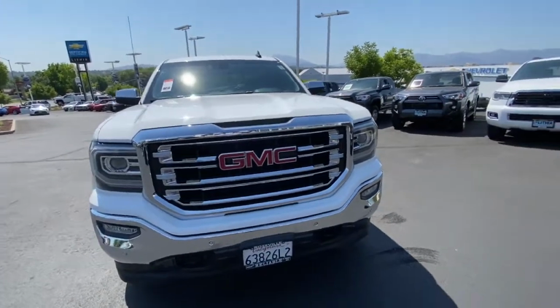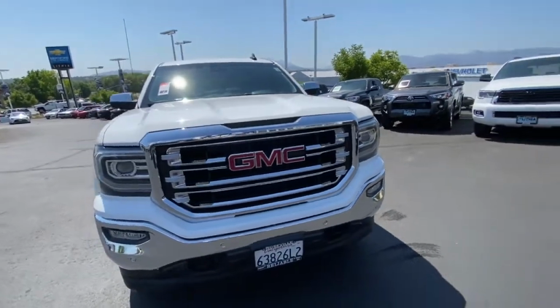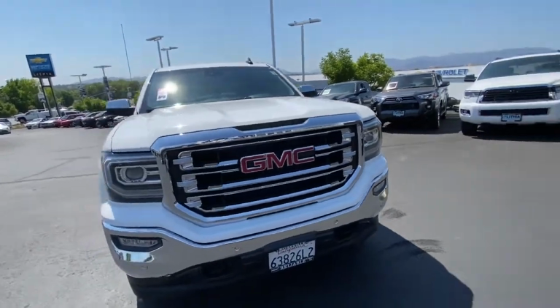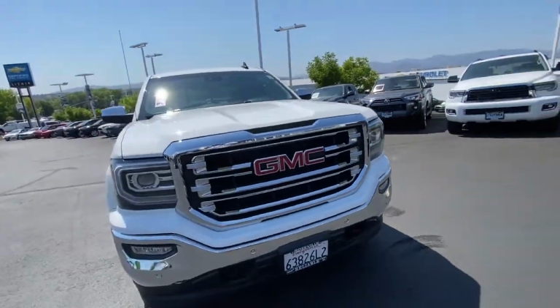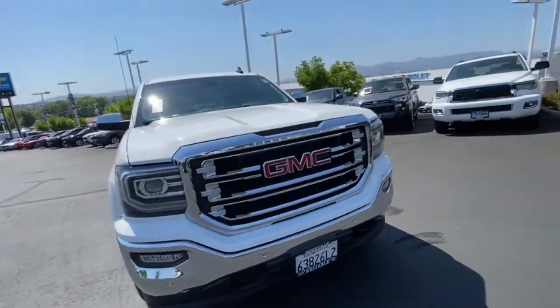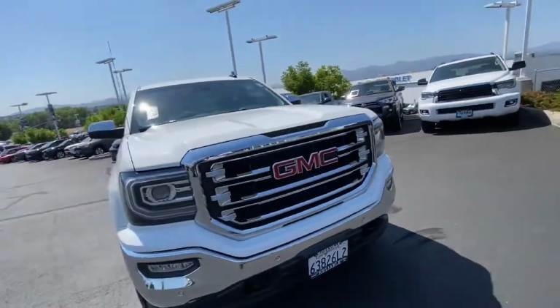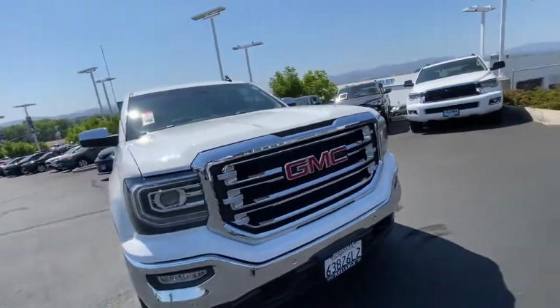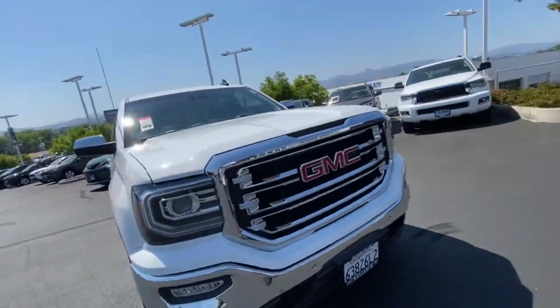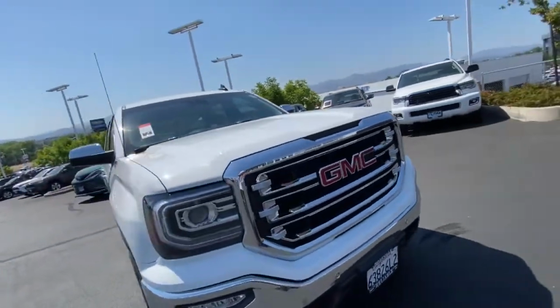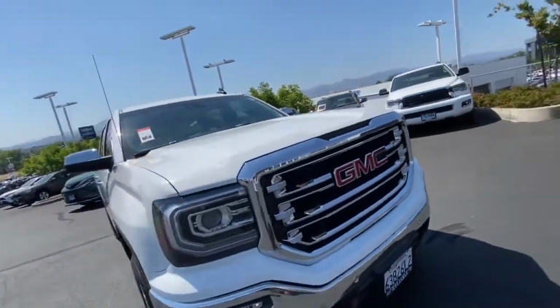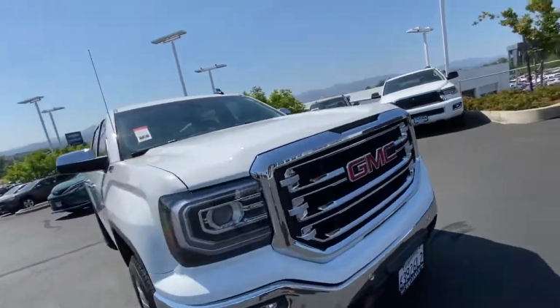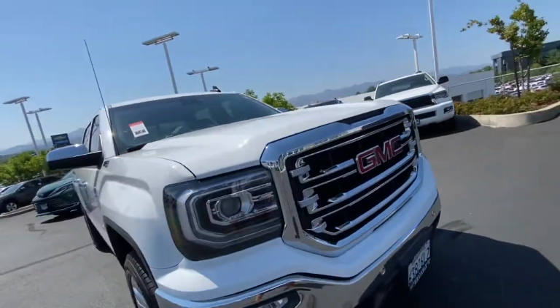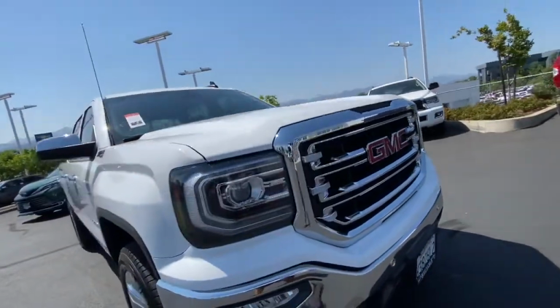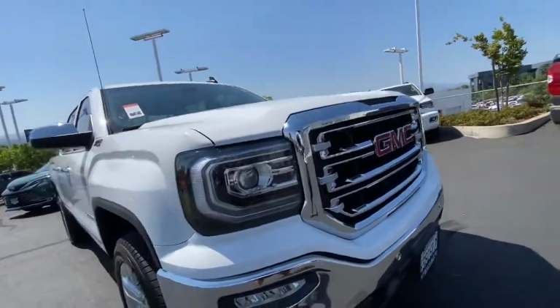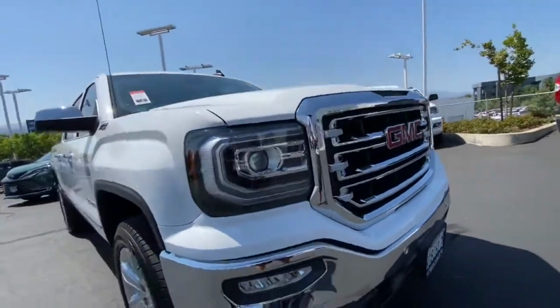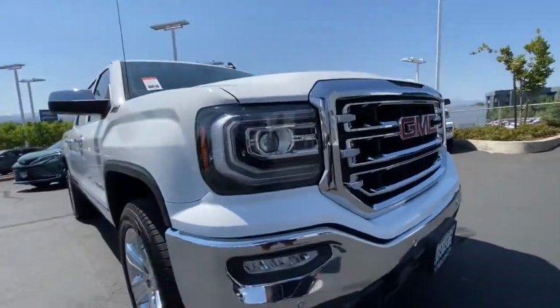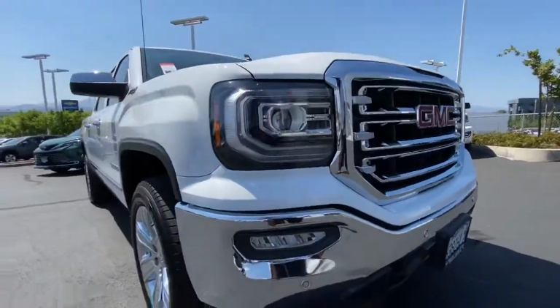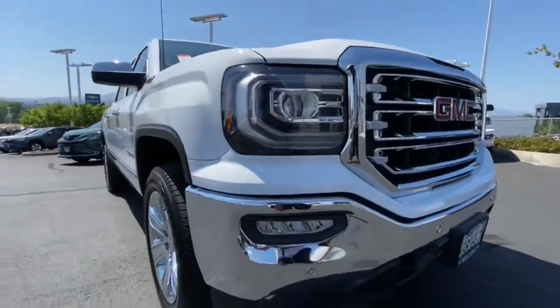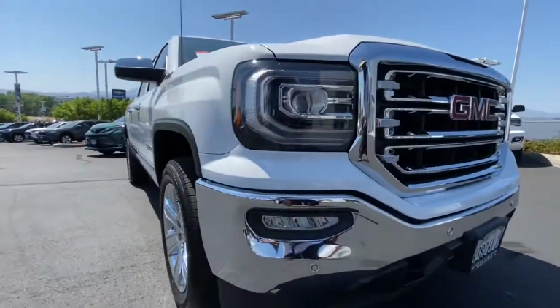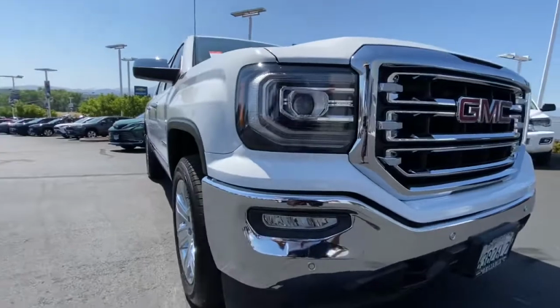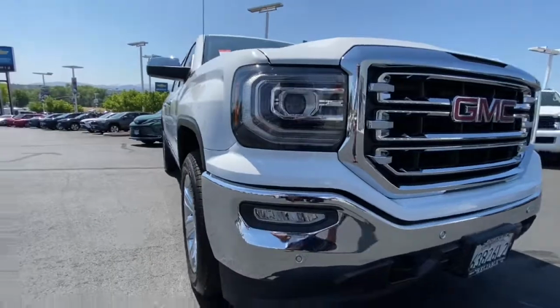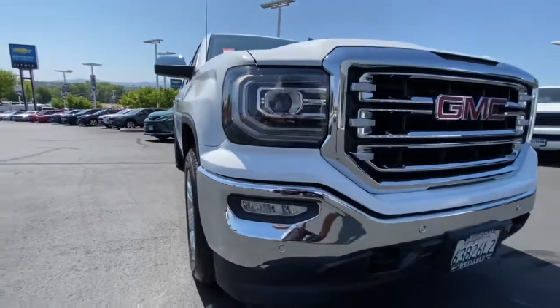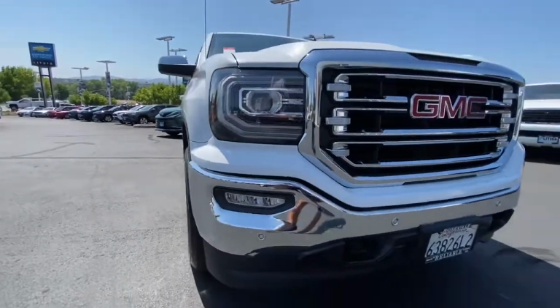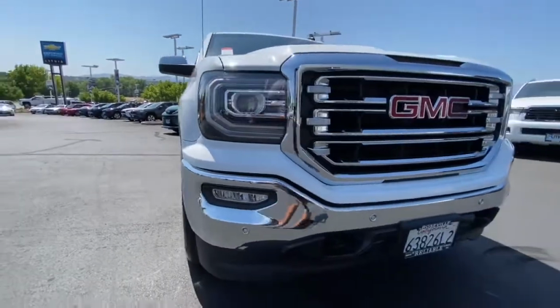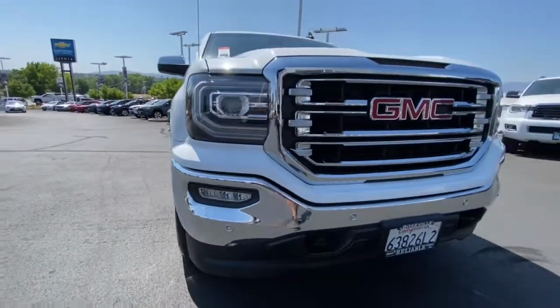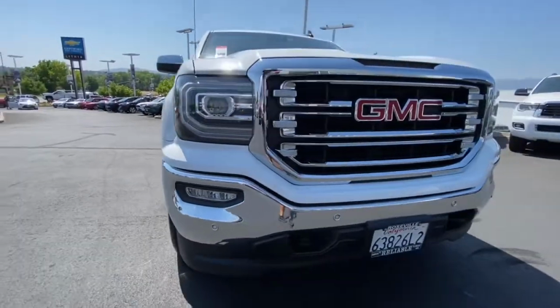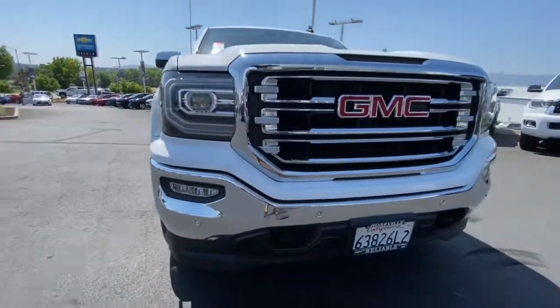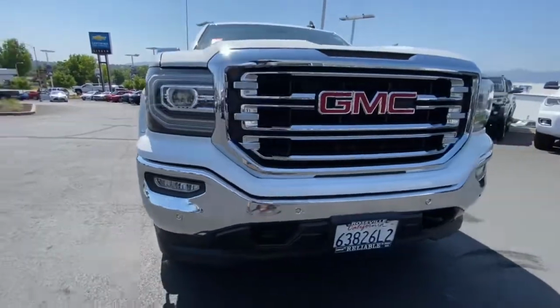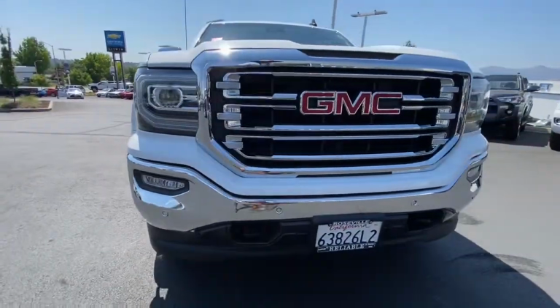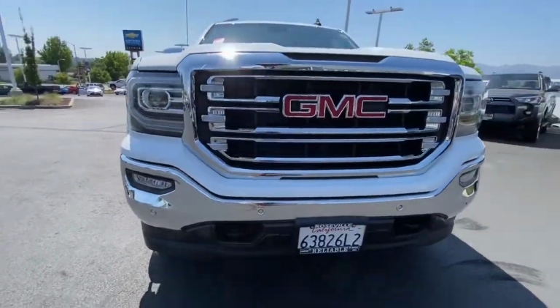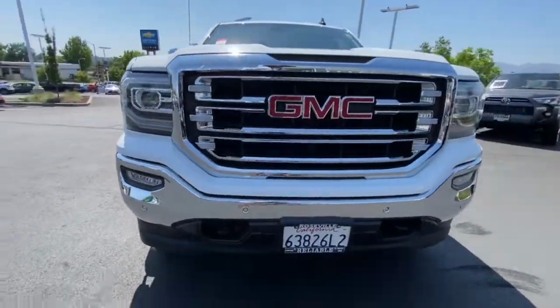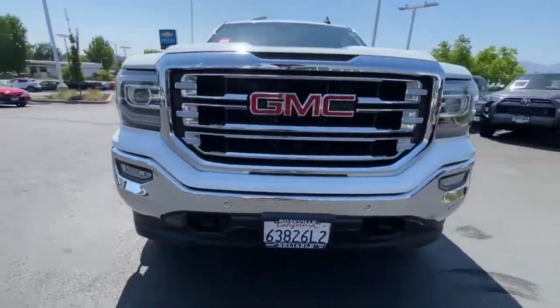Fog lamps, satellite radio, remote engine start, power passenger seat.